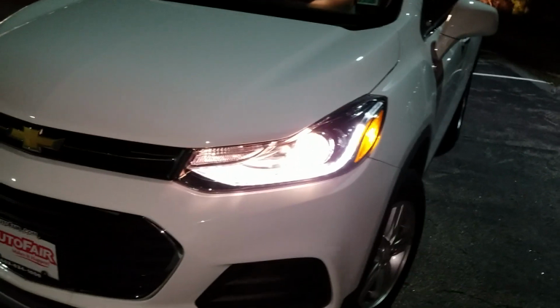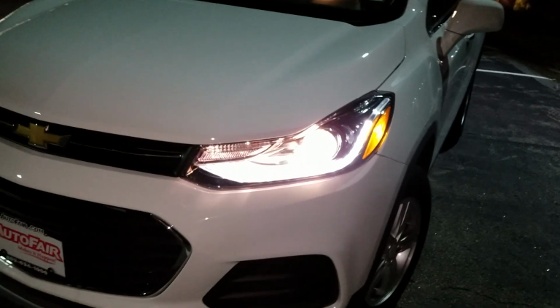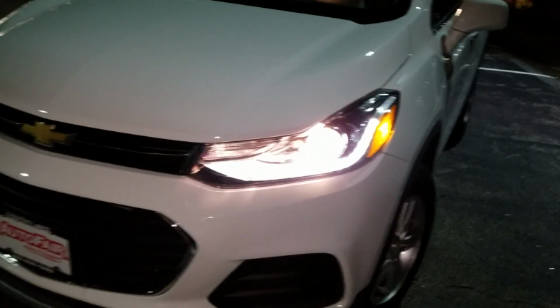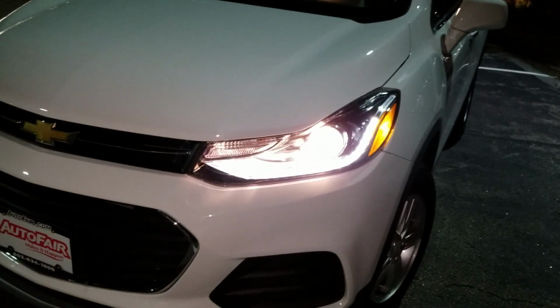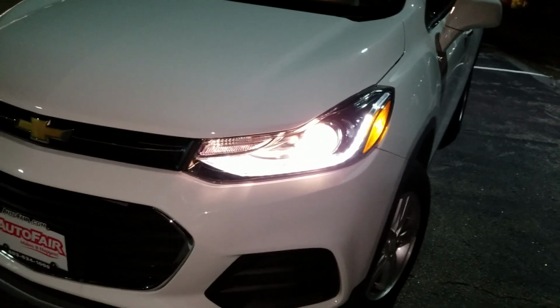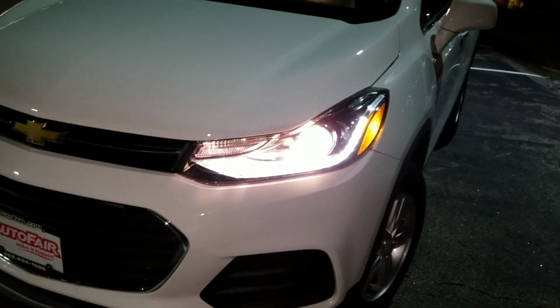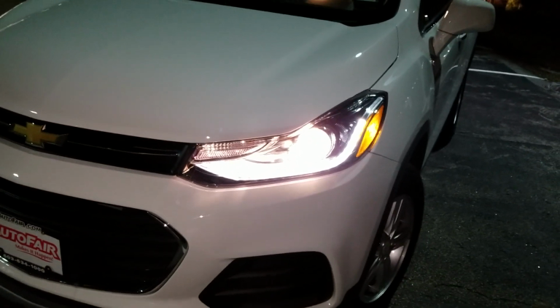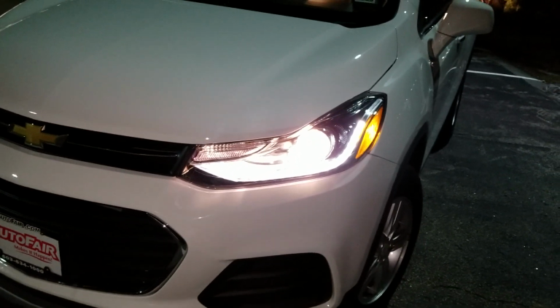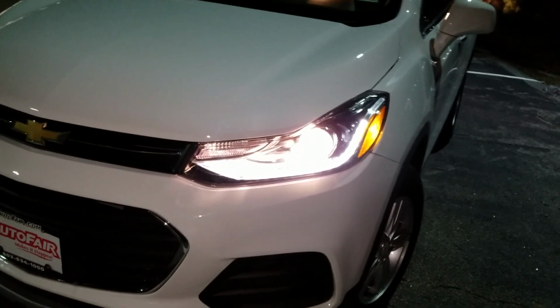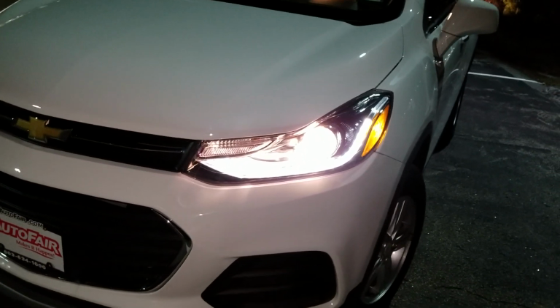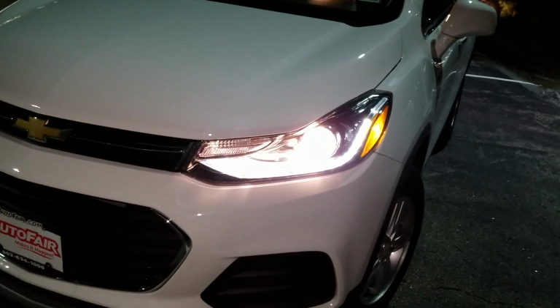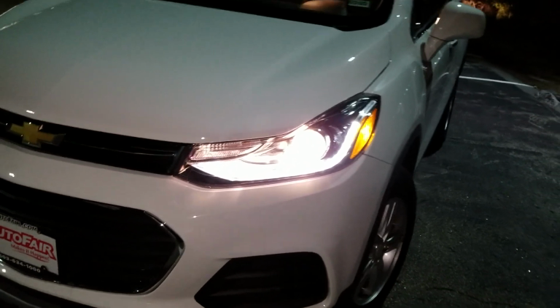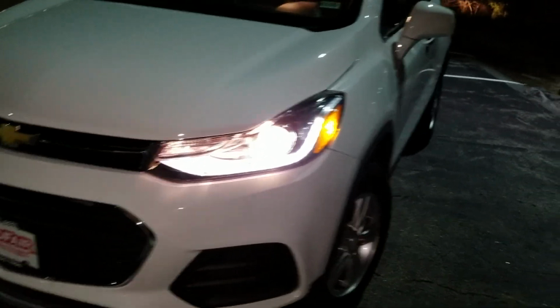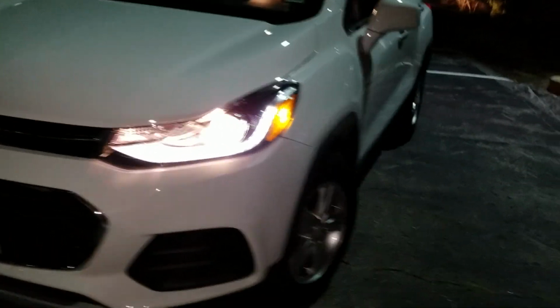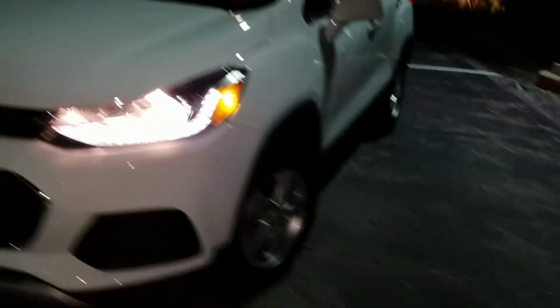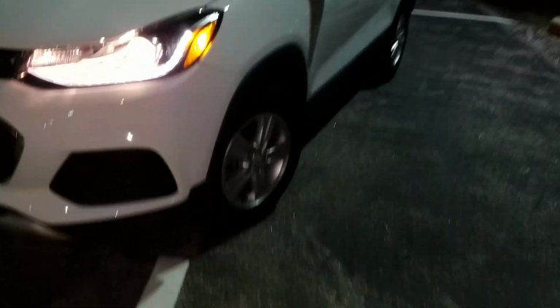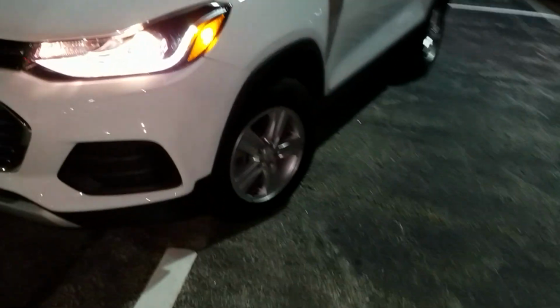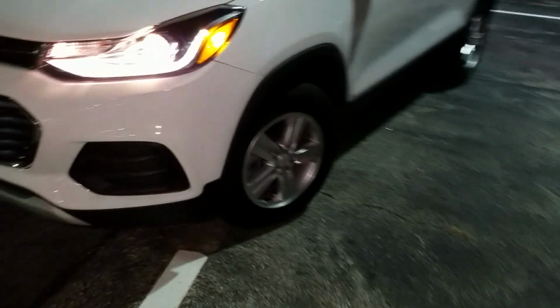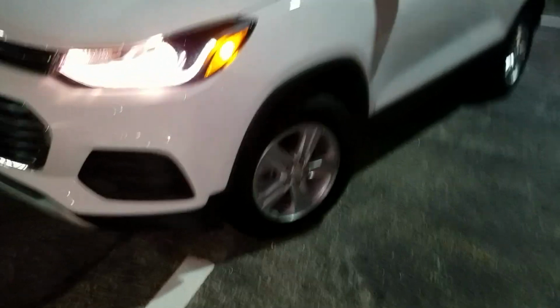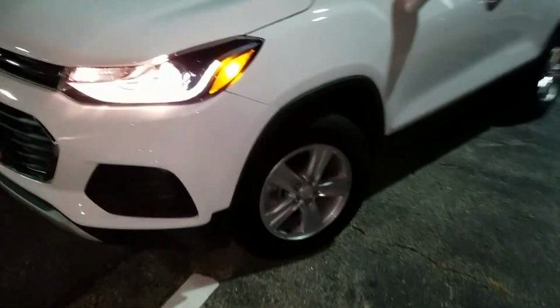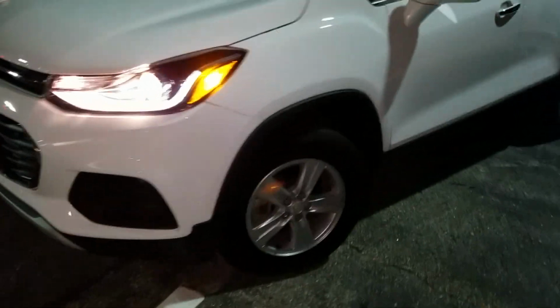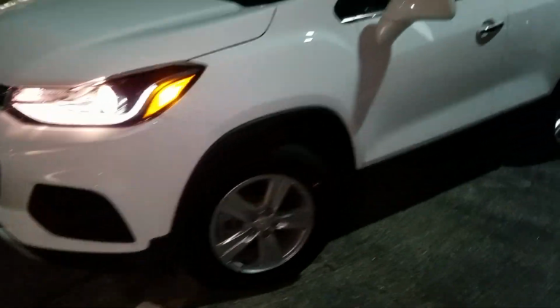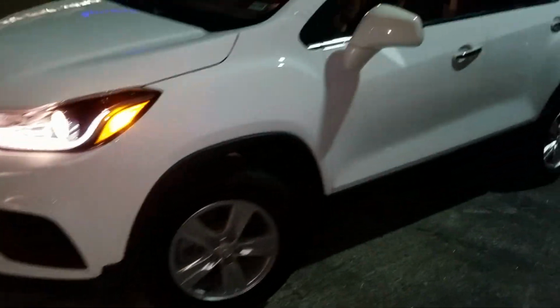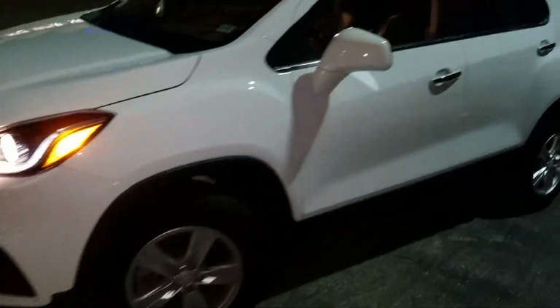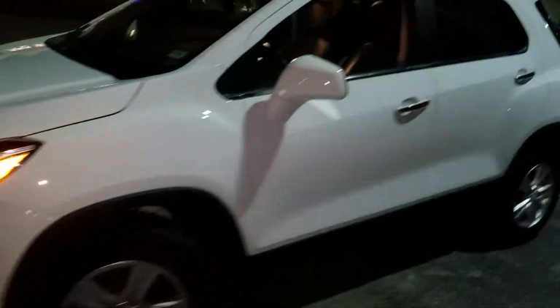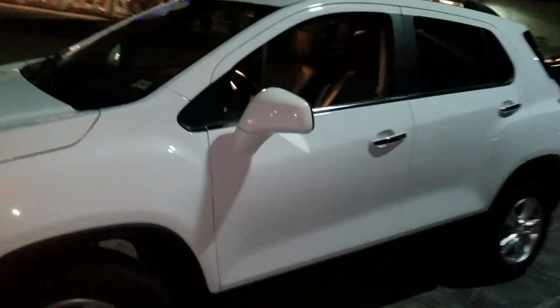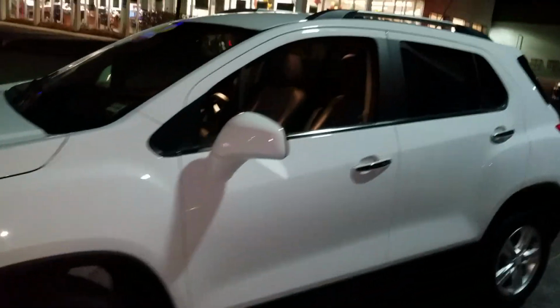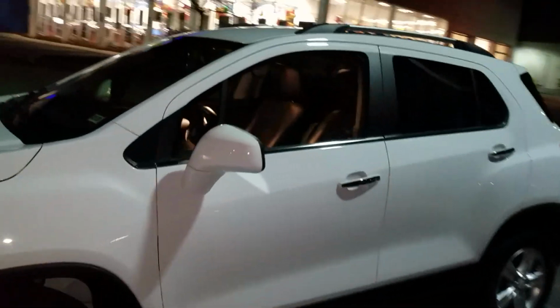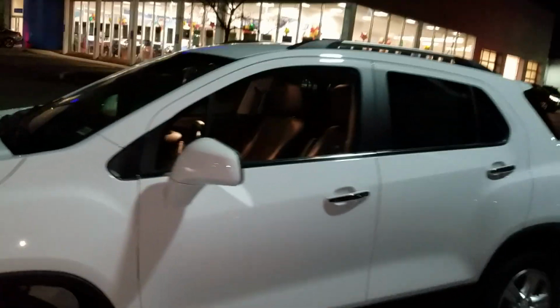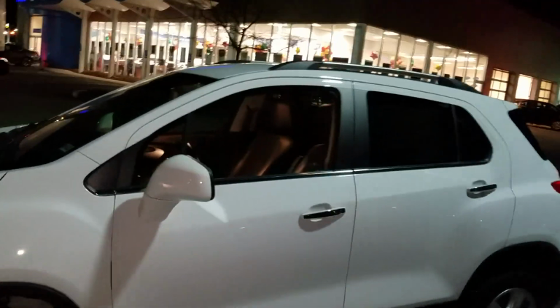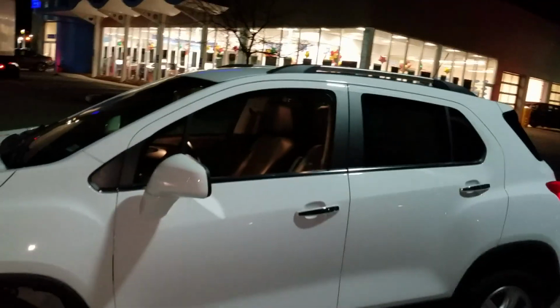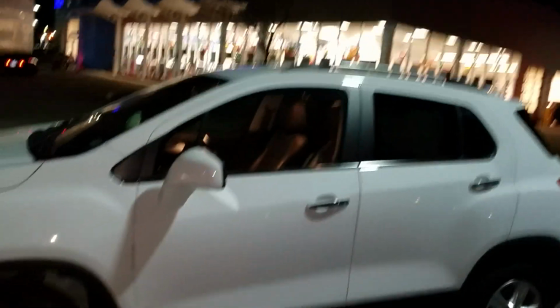These are the auto dimming LED headlights. We have 16-inch alloy wheels. This is an all-wheel-drive vehicle.